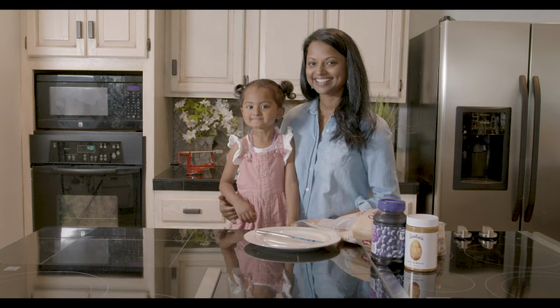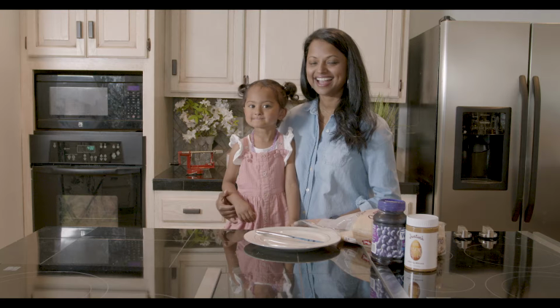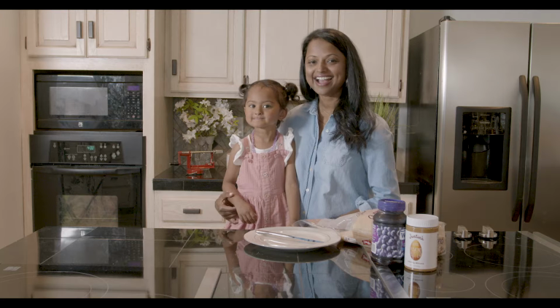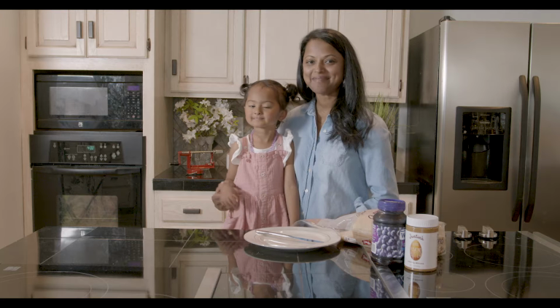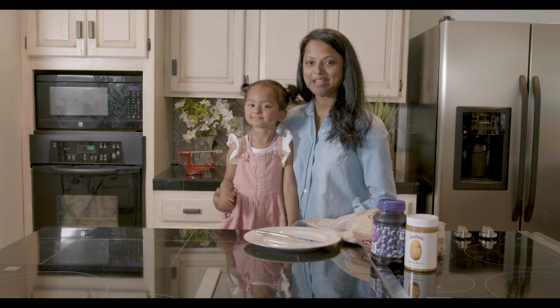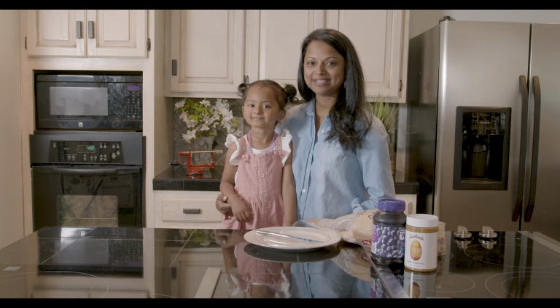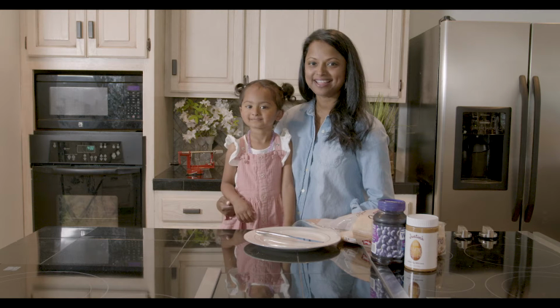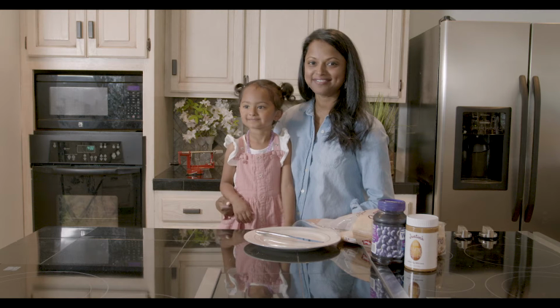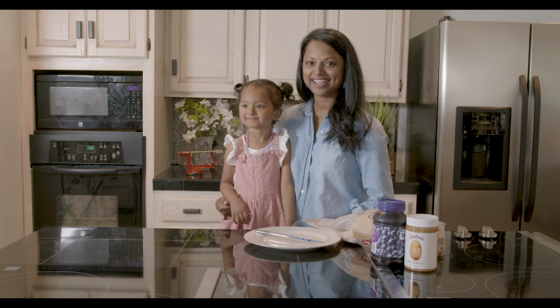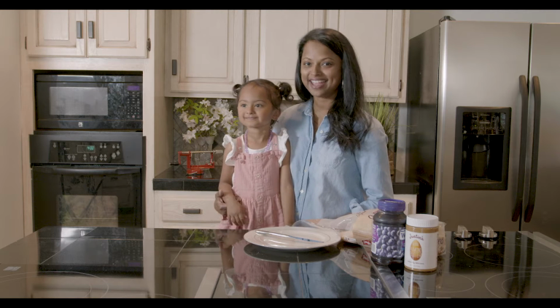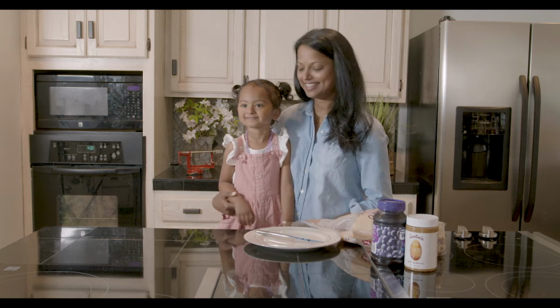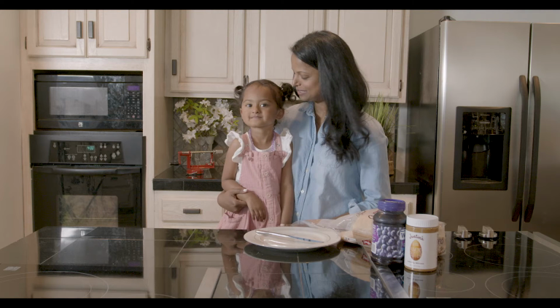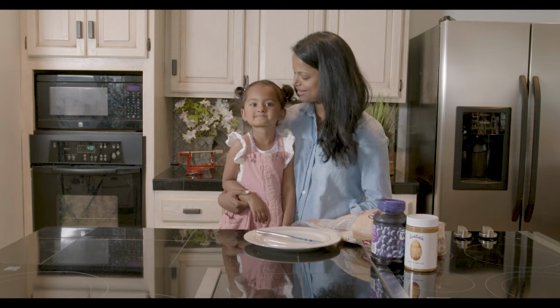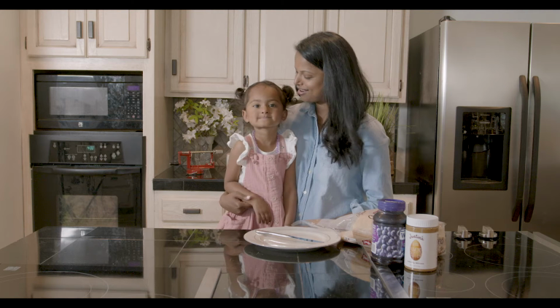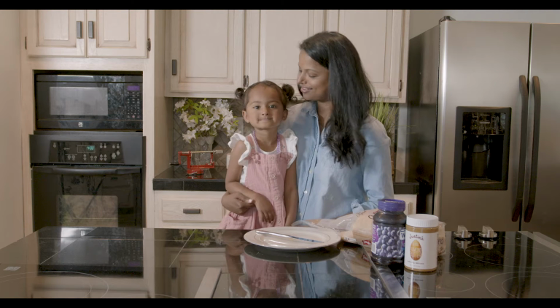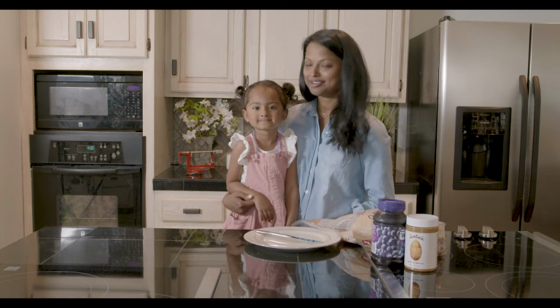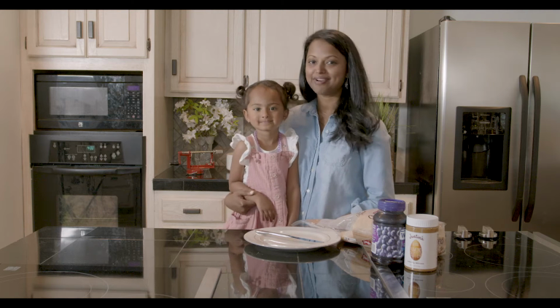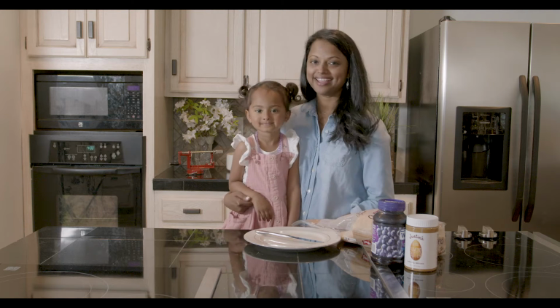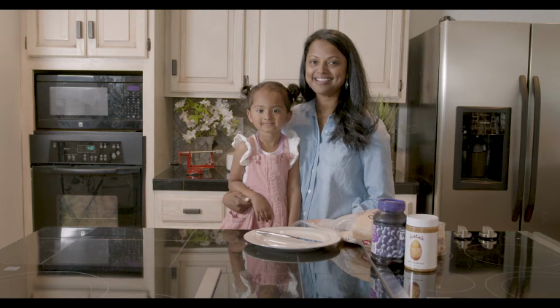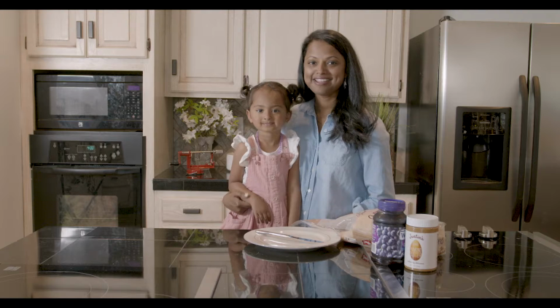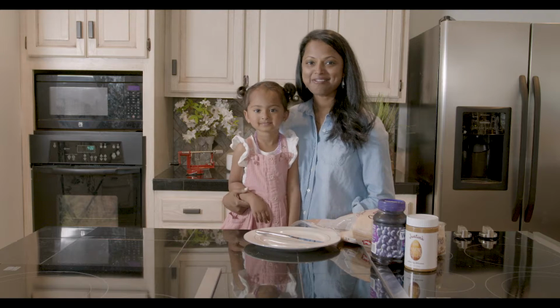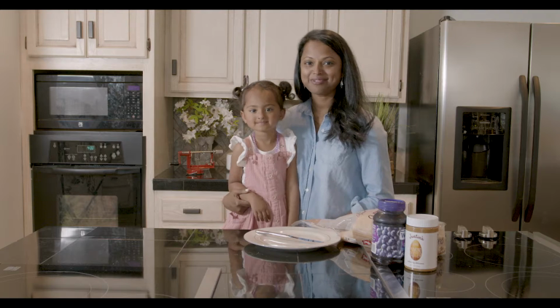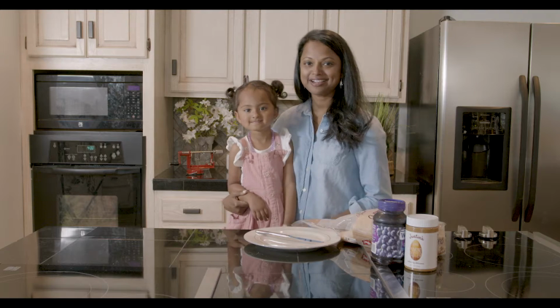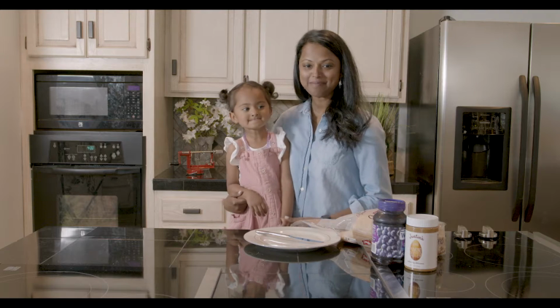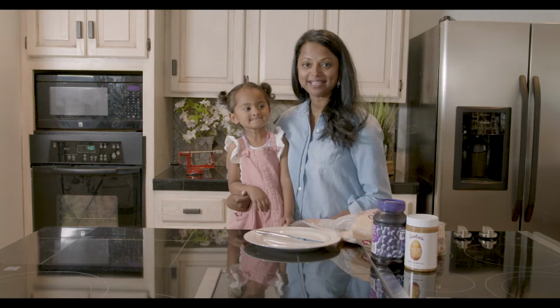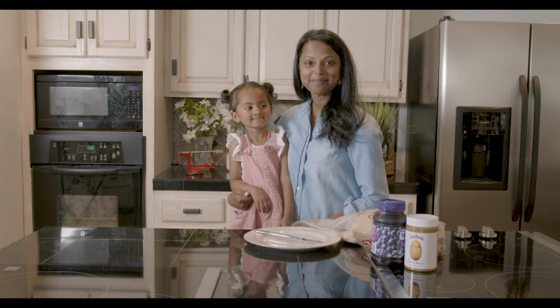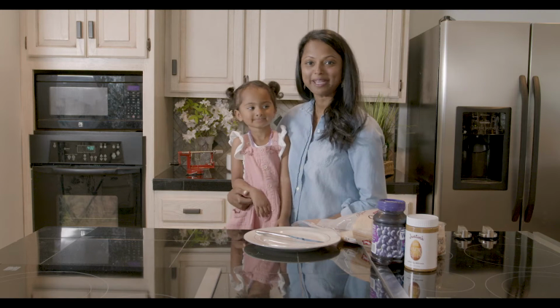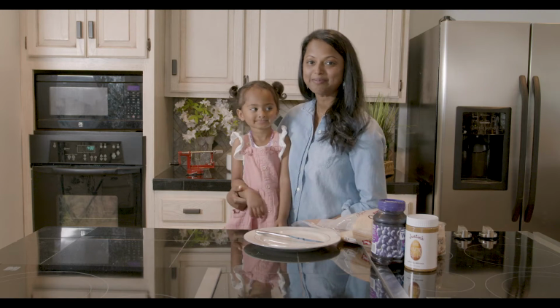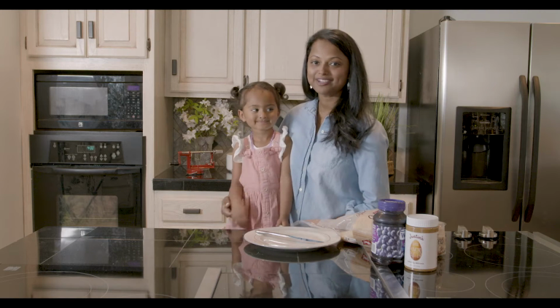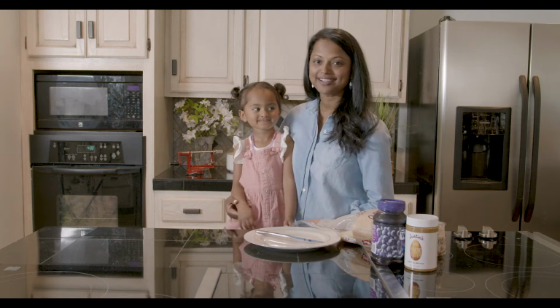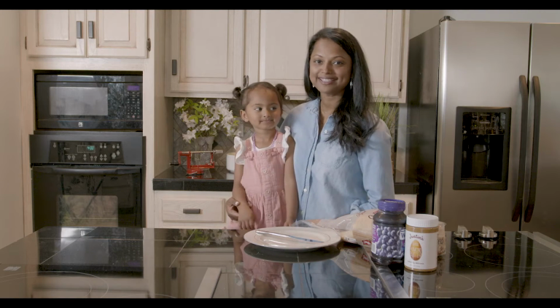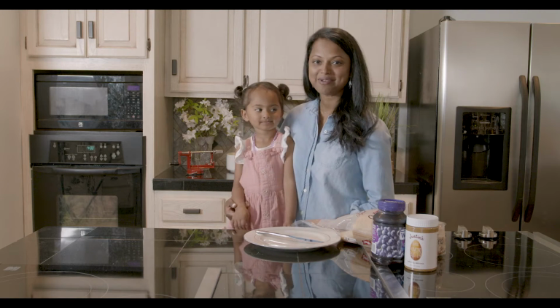Hi, my name is Lovely and this is my daughter Naraya, and we're gonna make some peanut butter jelly sandwiches.